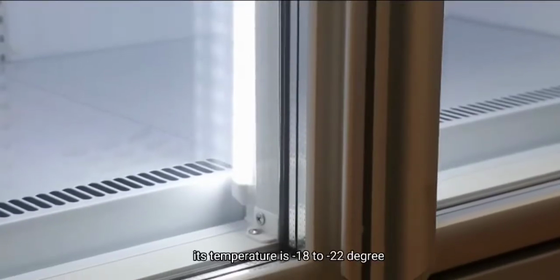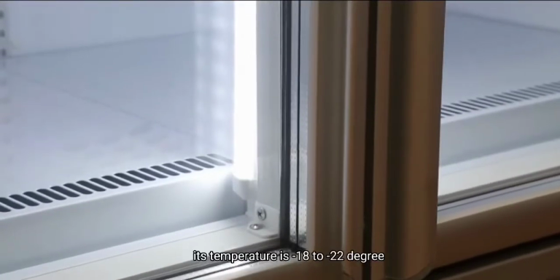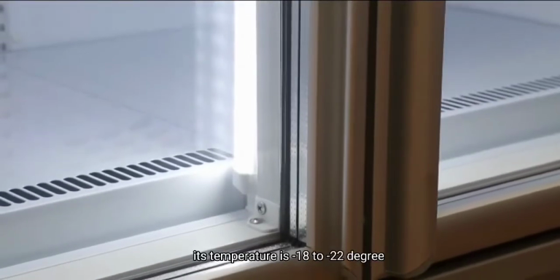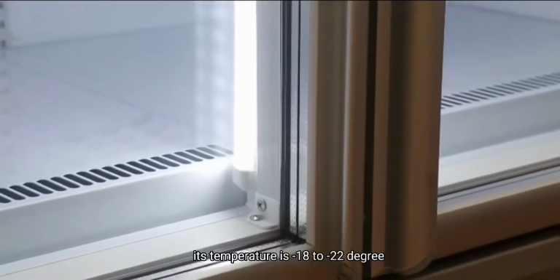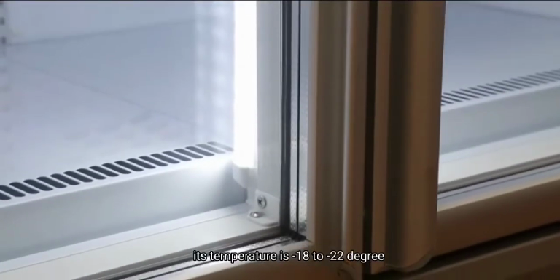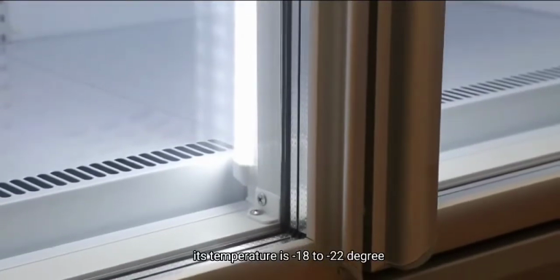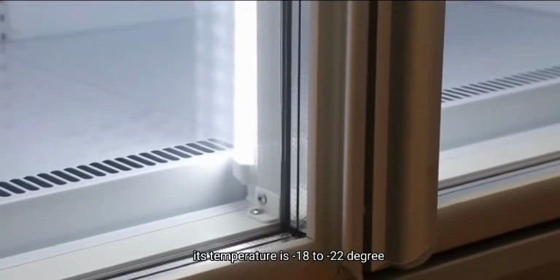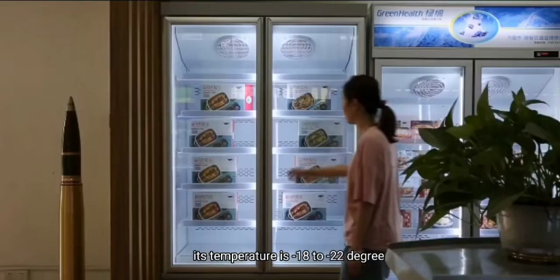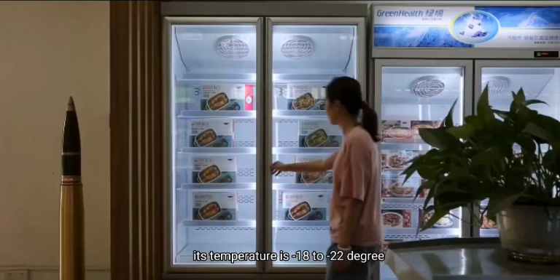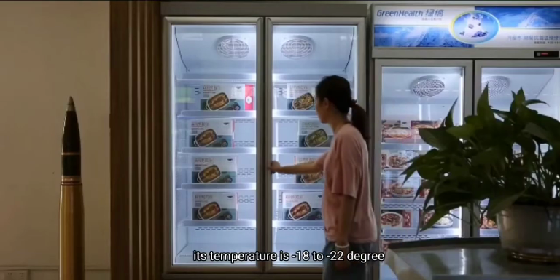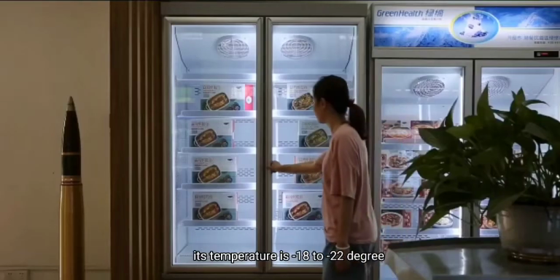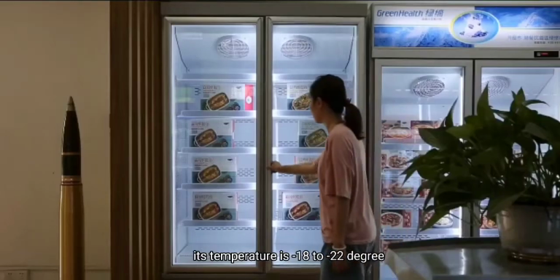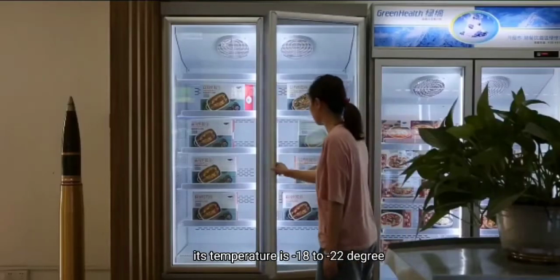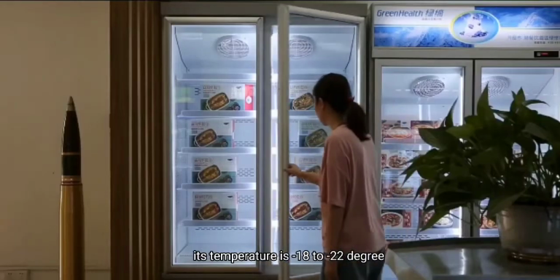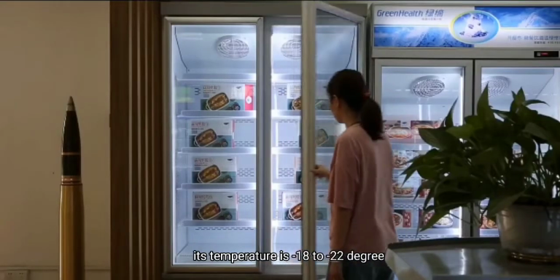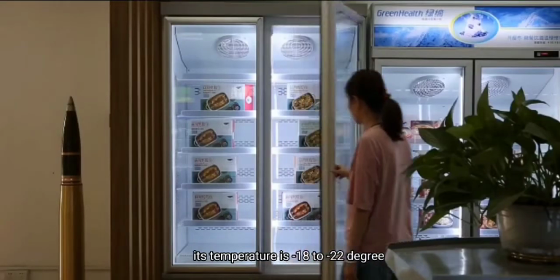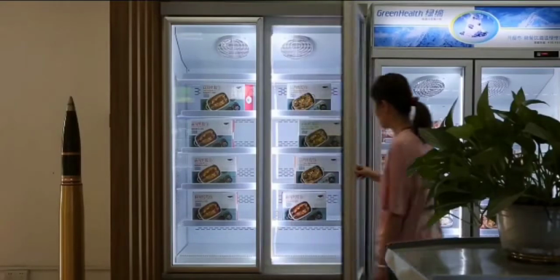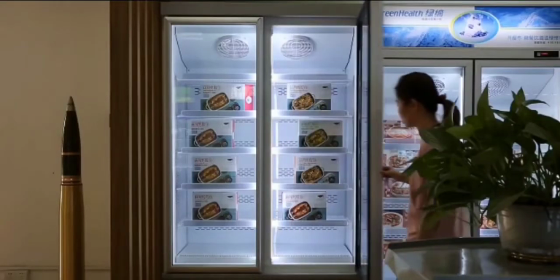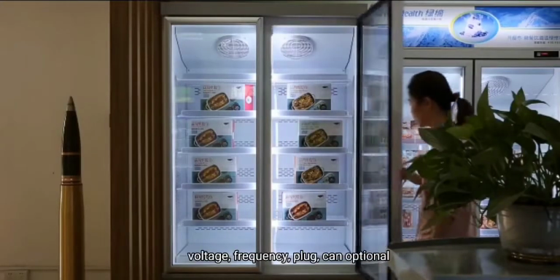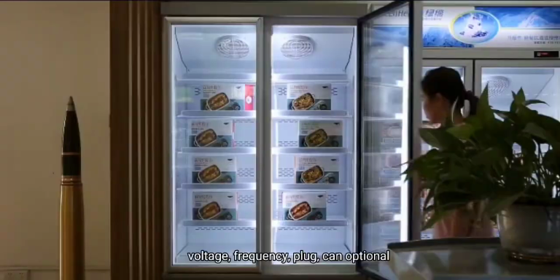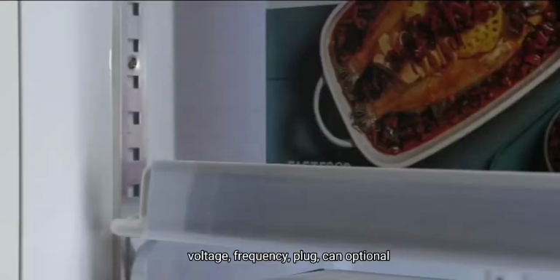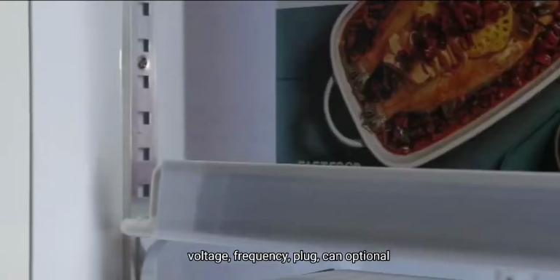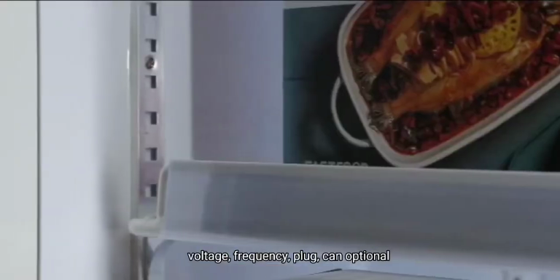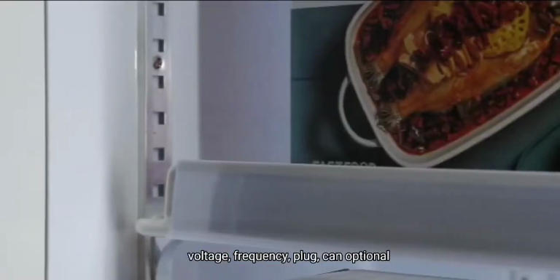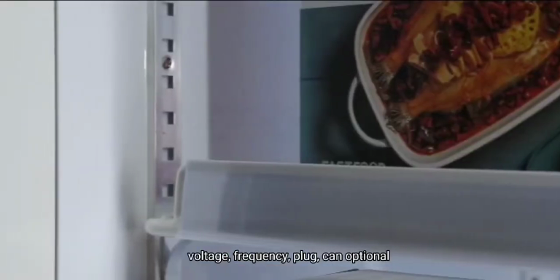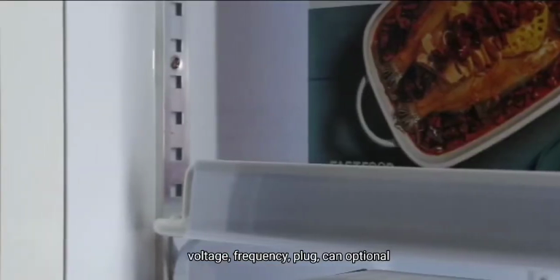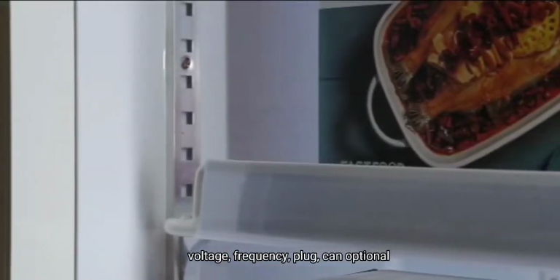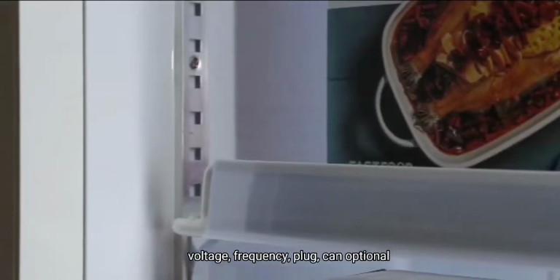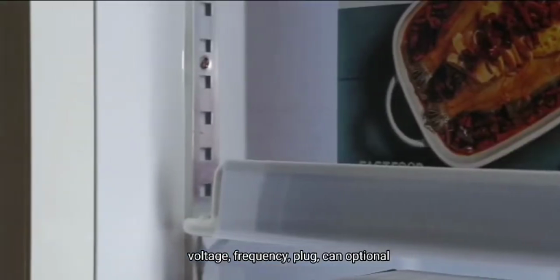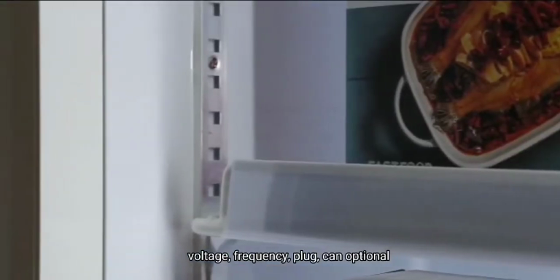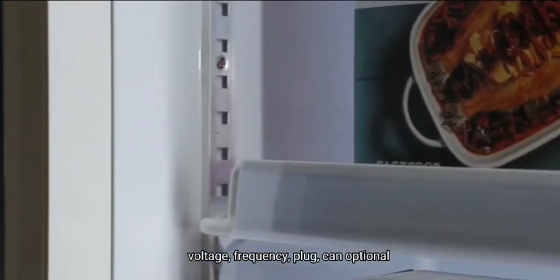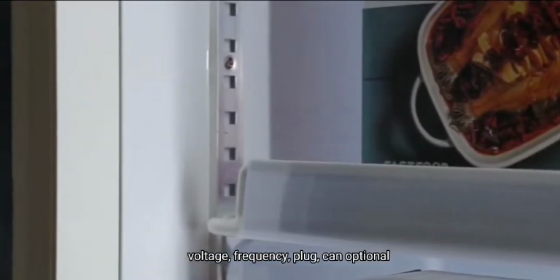Its temperature is 0 to 8 degrees. Voltage, frequency, and plug can be optional.